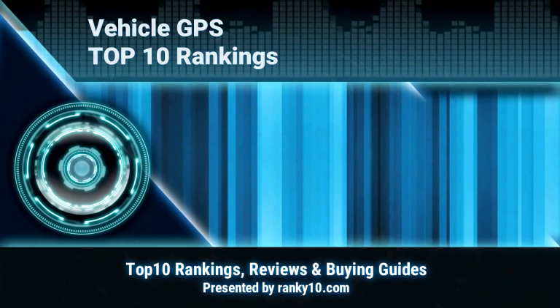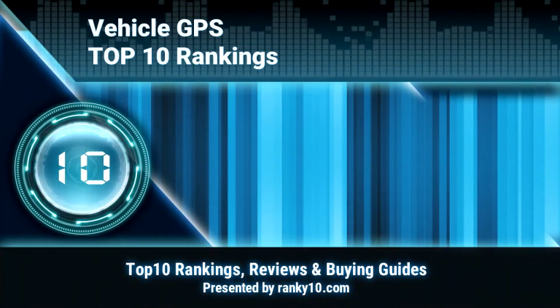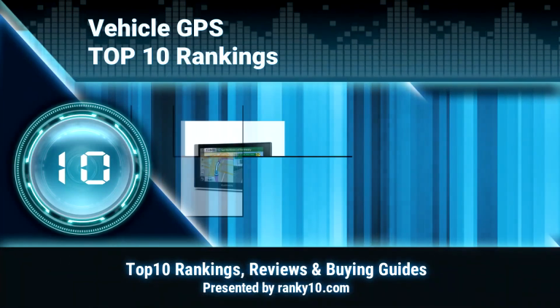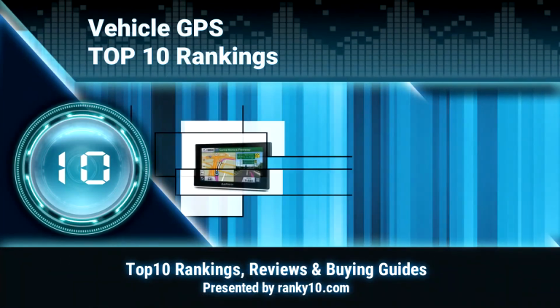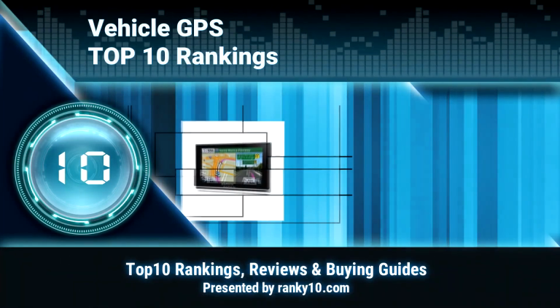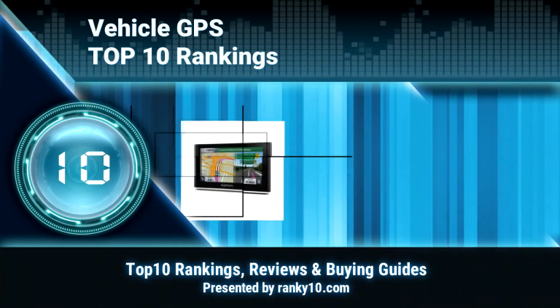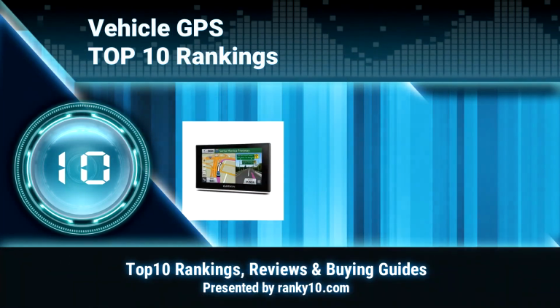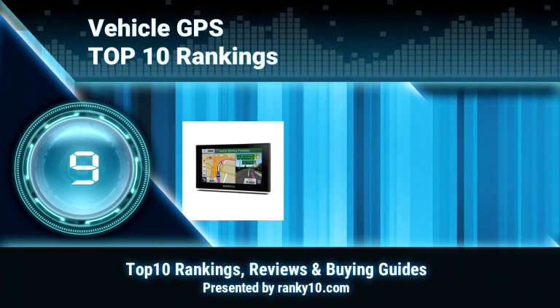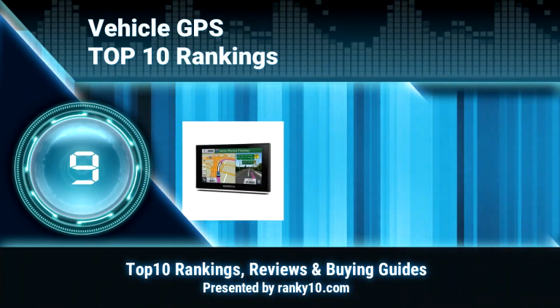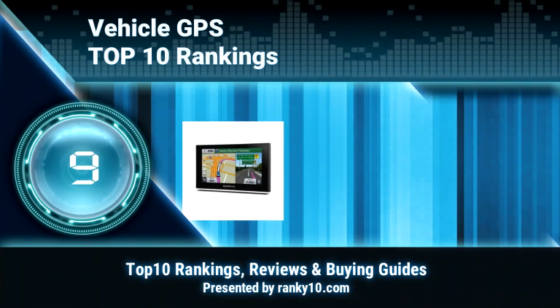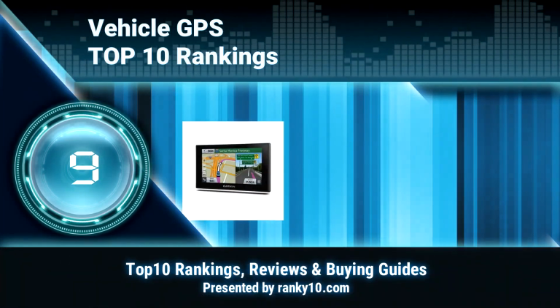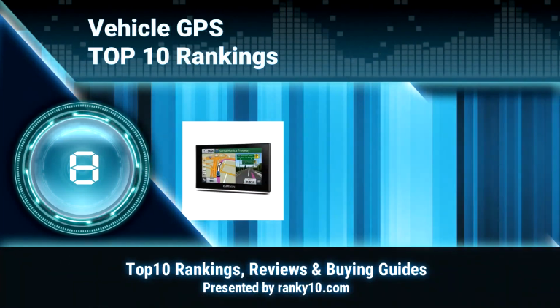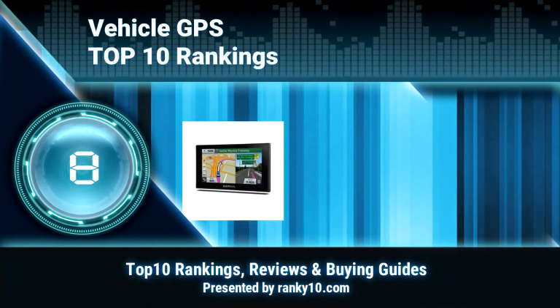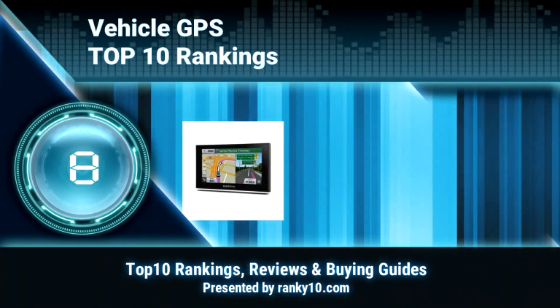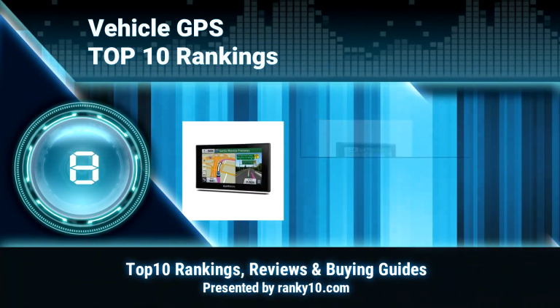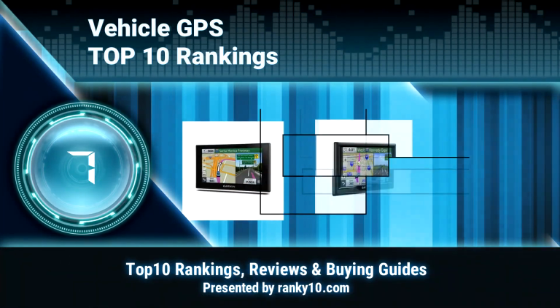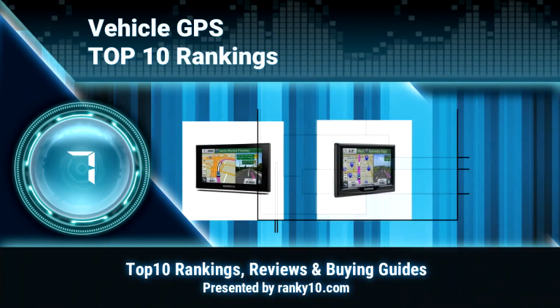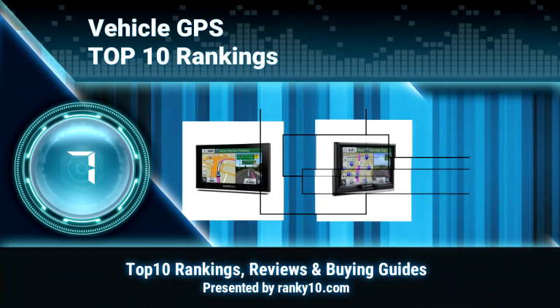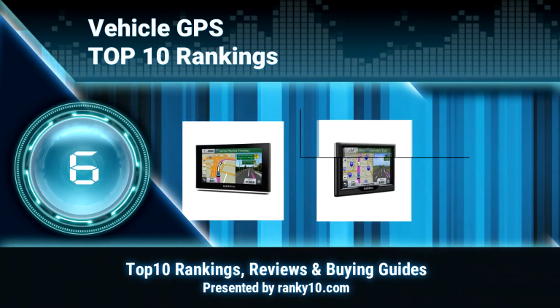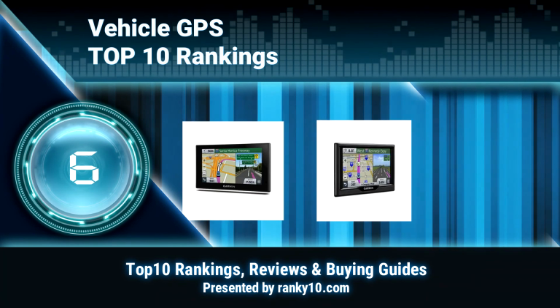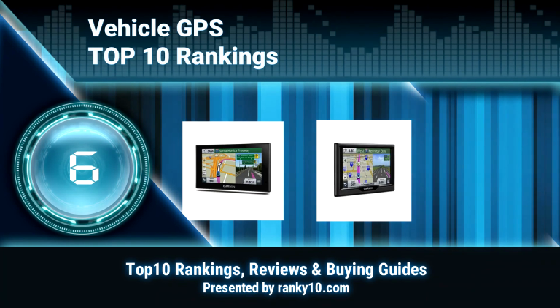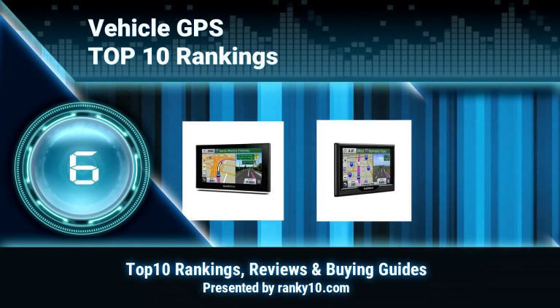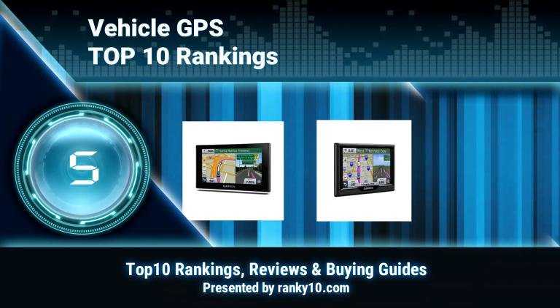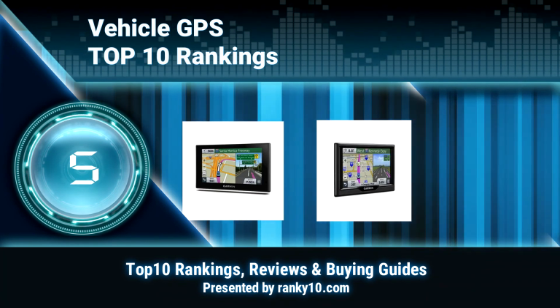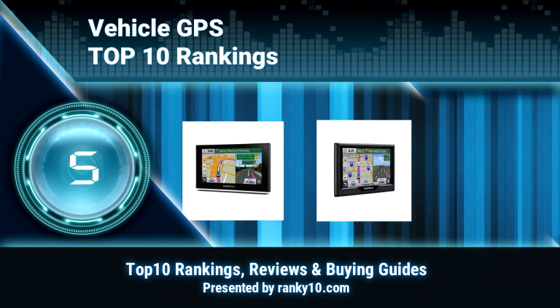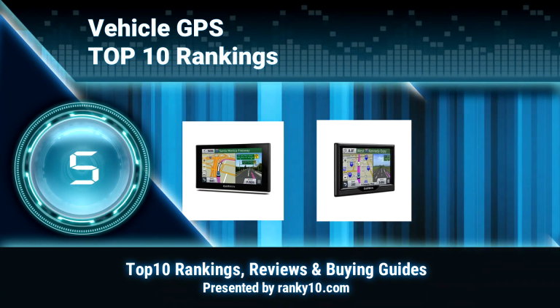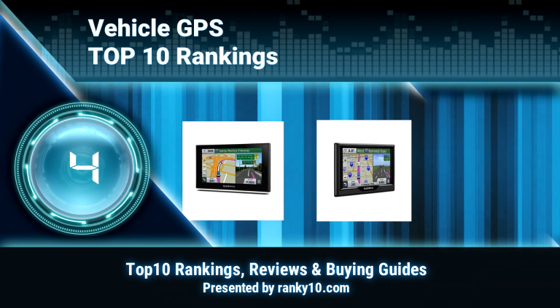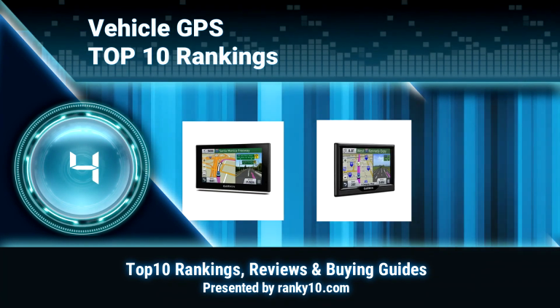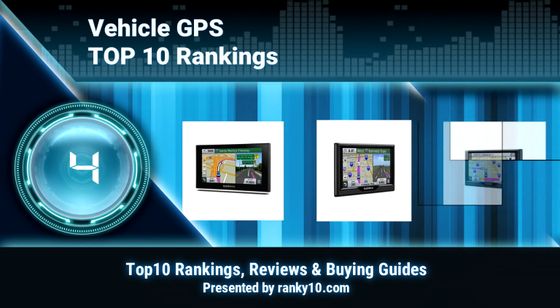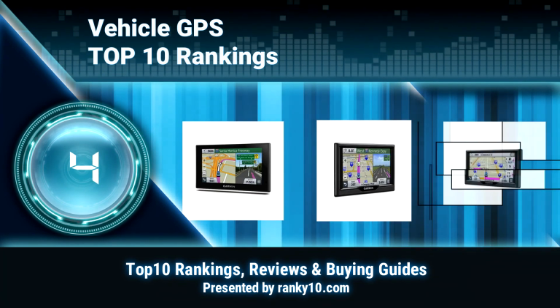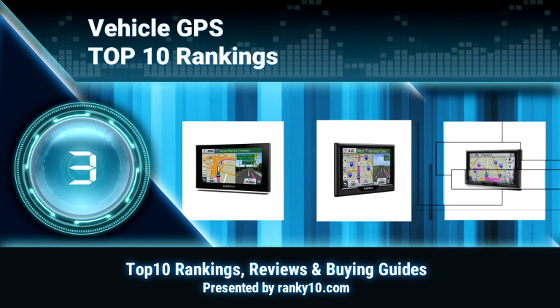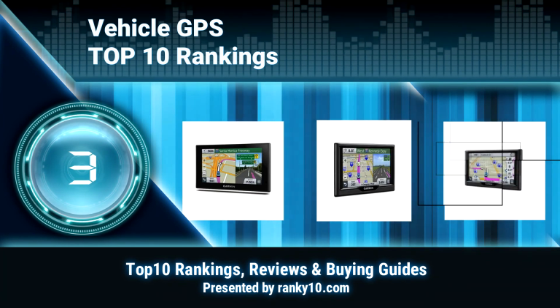Welcome to Ranky 10 Video Rankings. We announce the top 10 rankings of vehicle GPS. Let's get started.